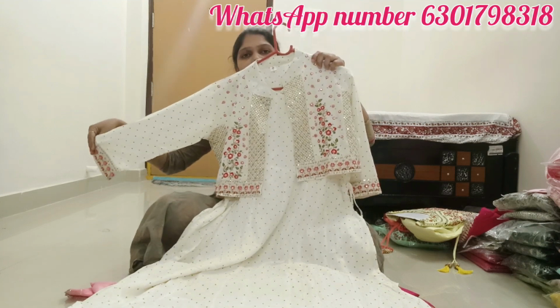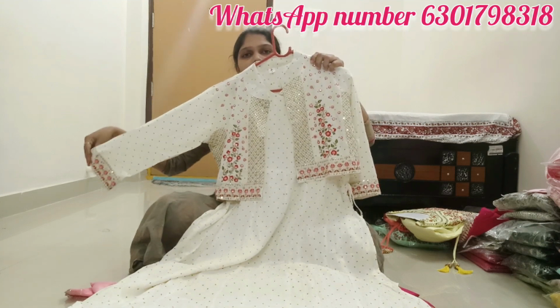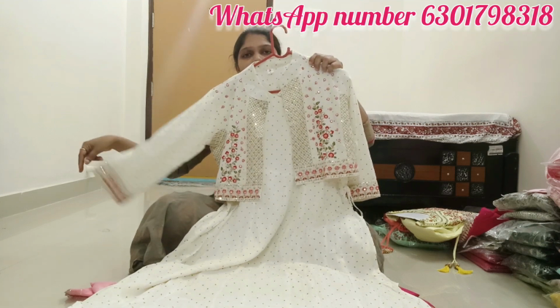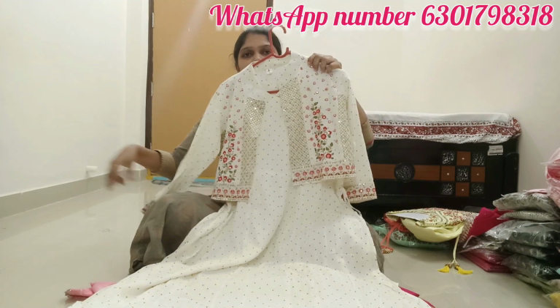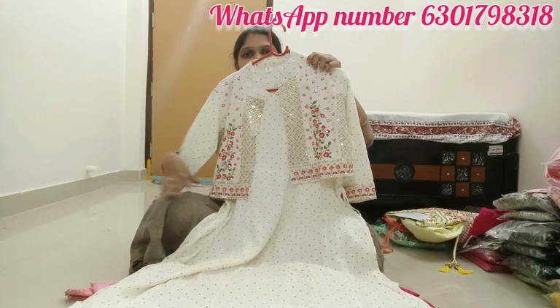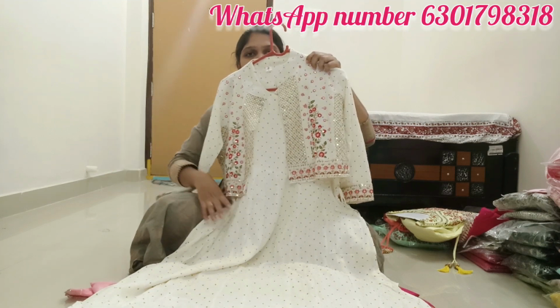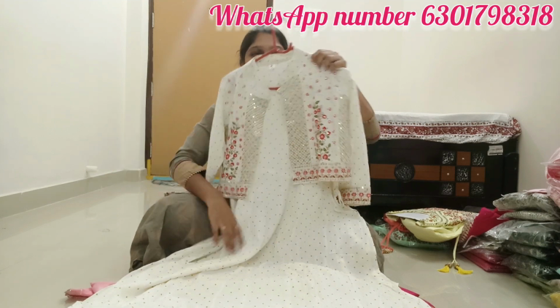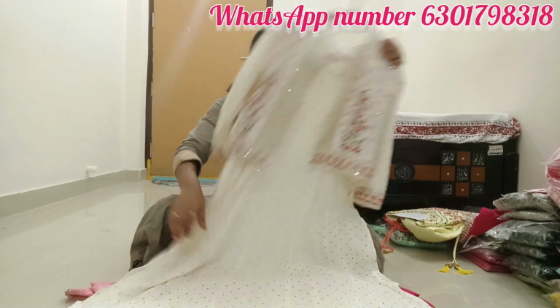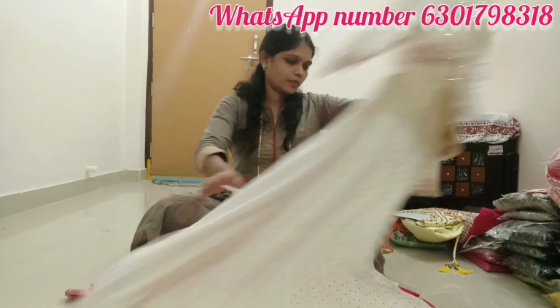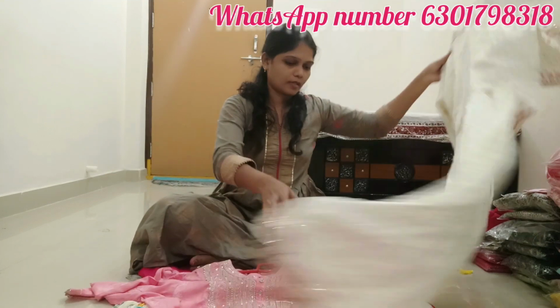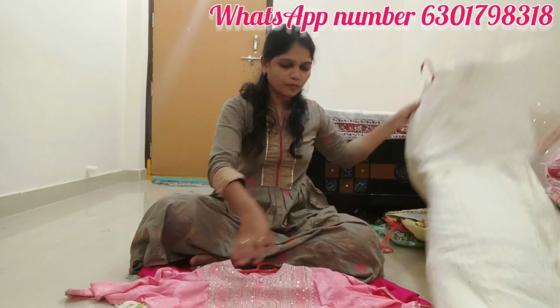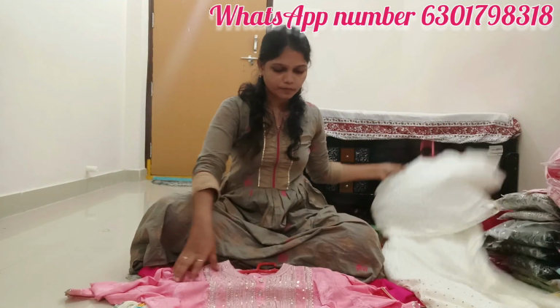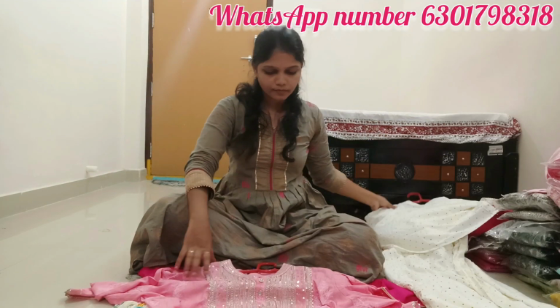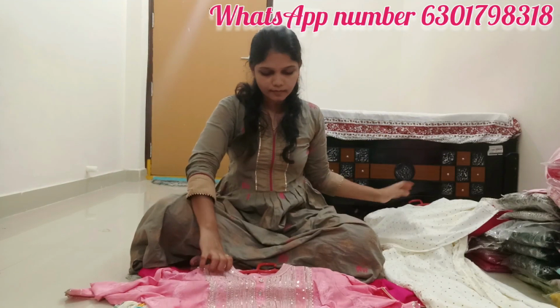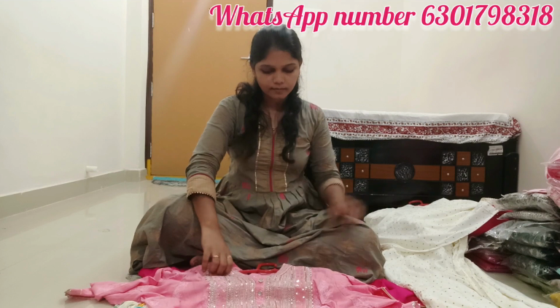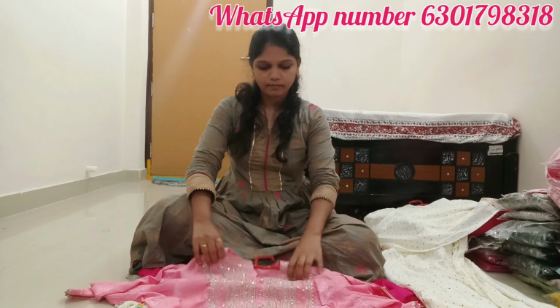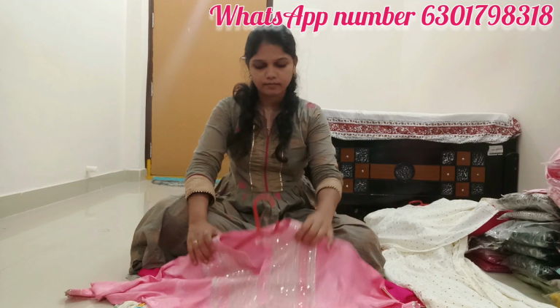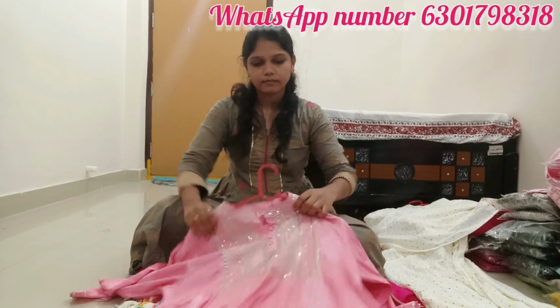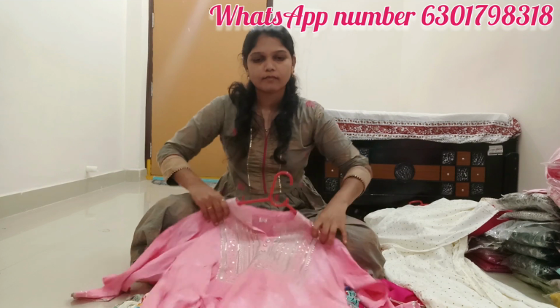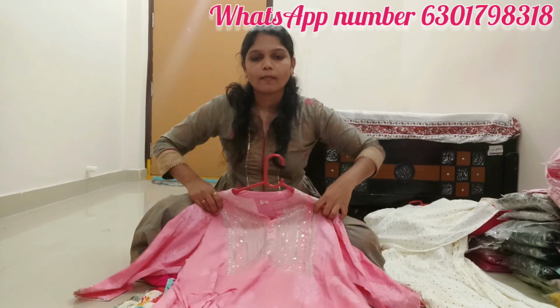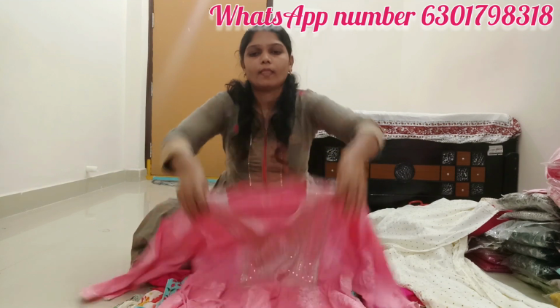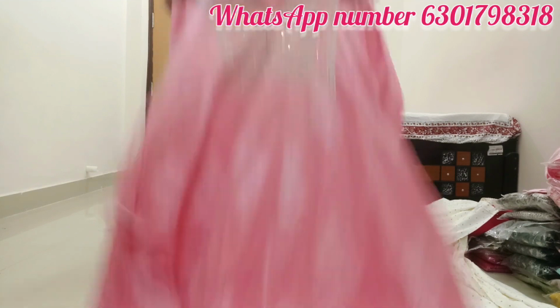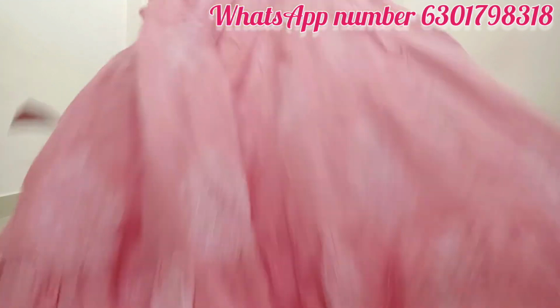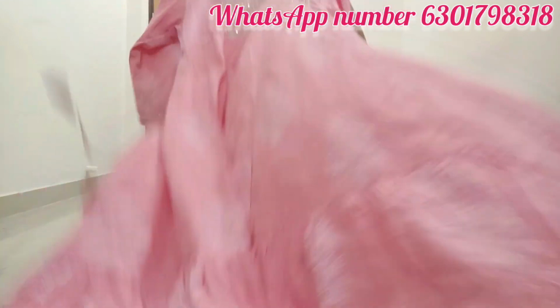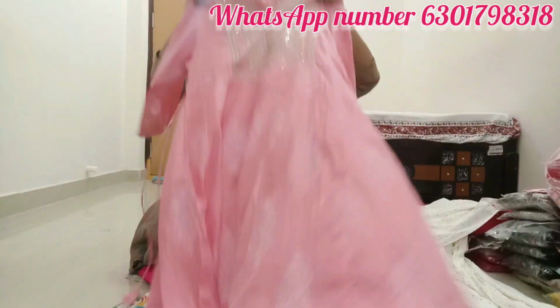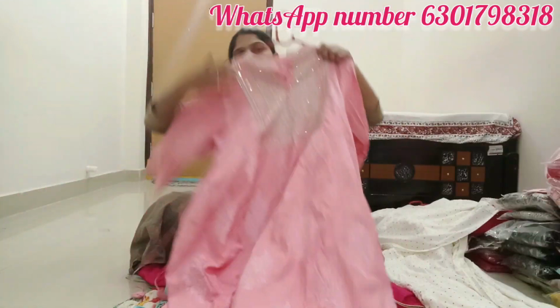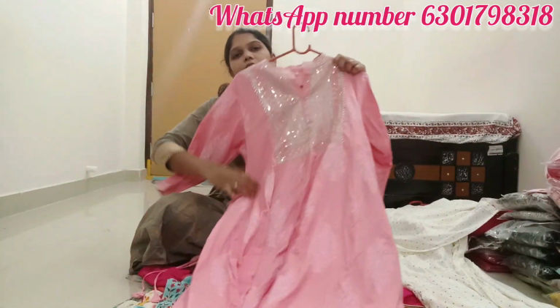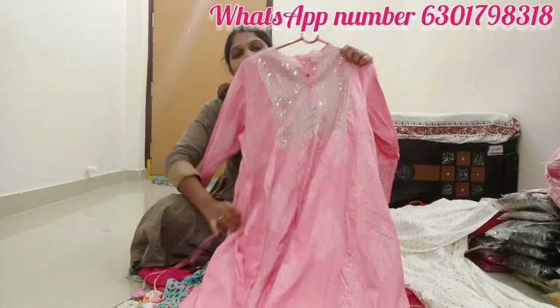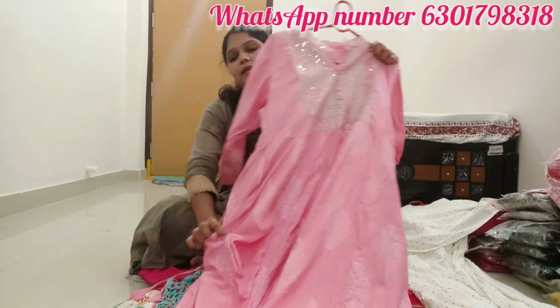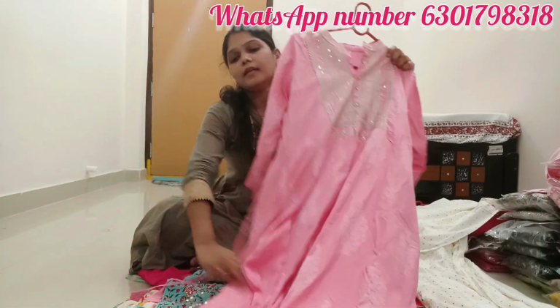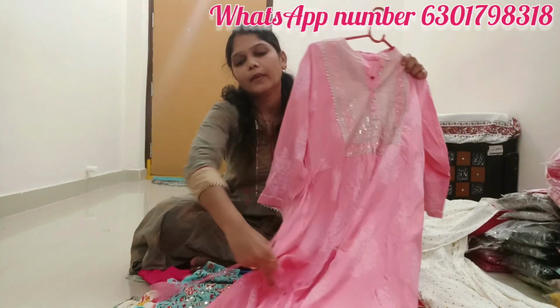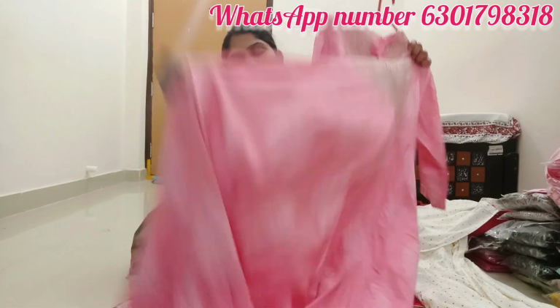I'll show you a good color. Look at the pink color.